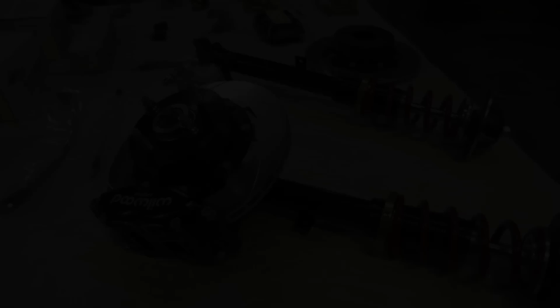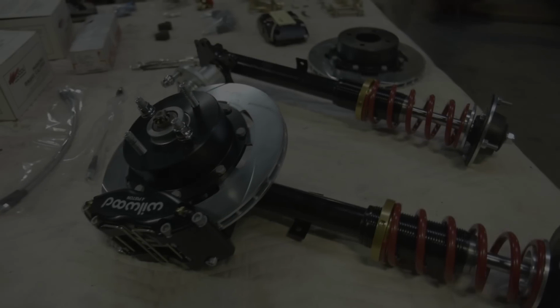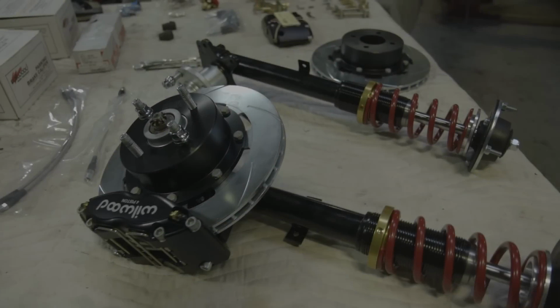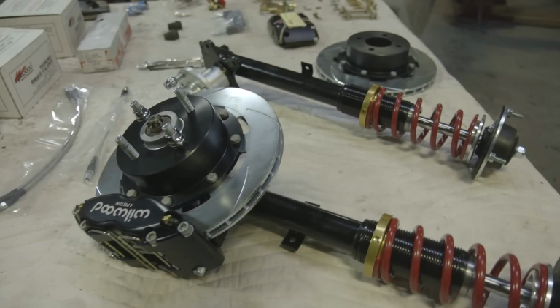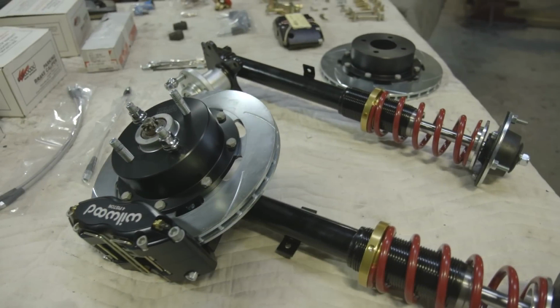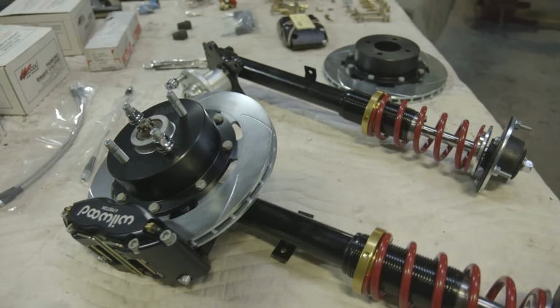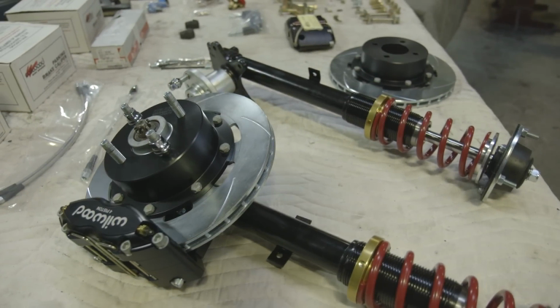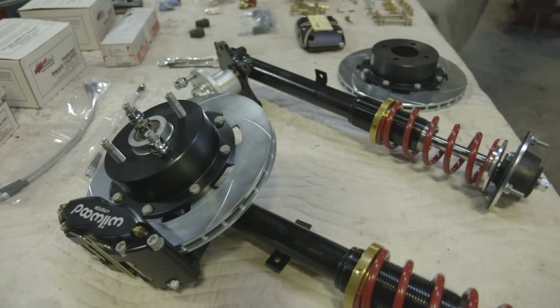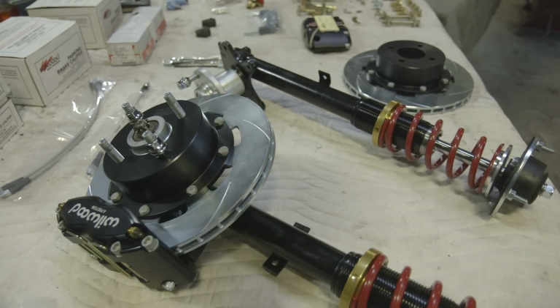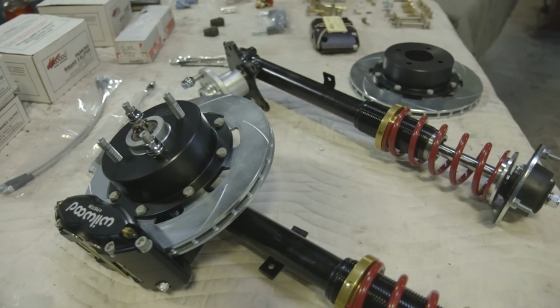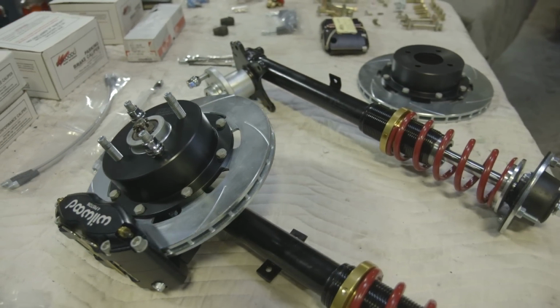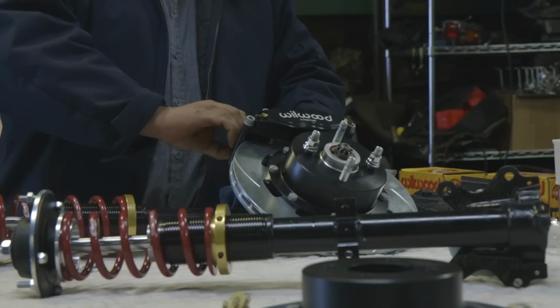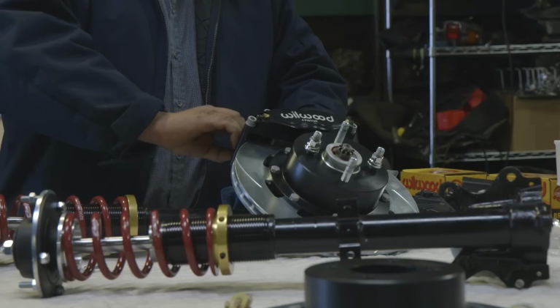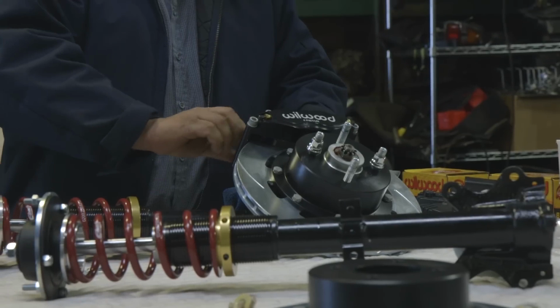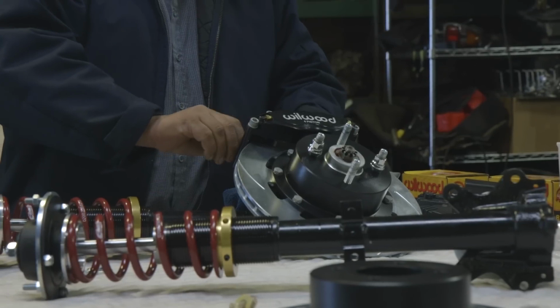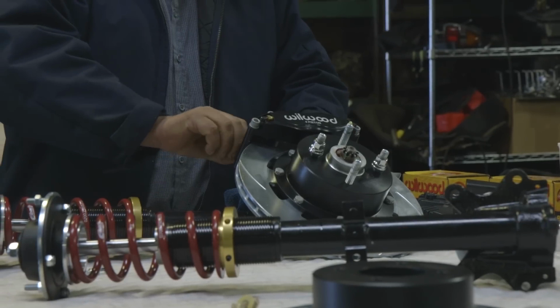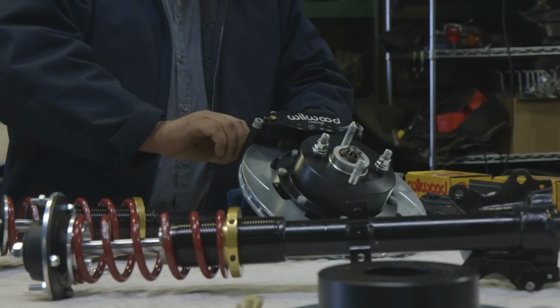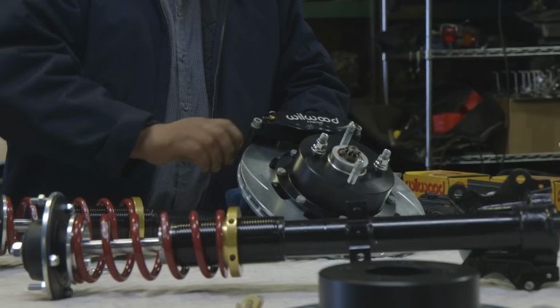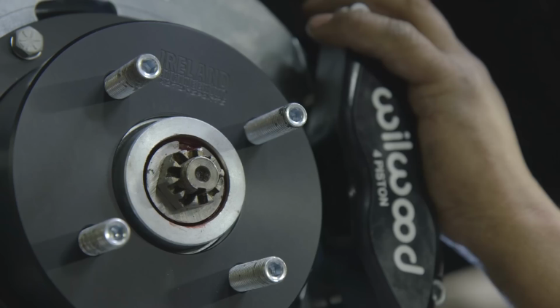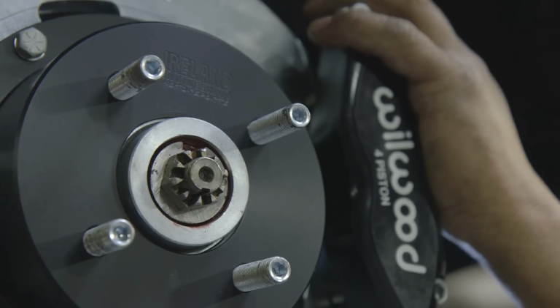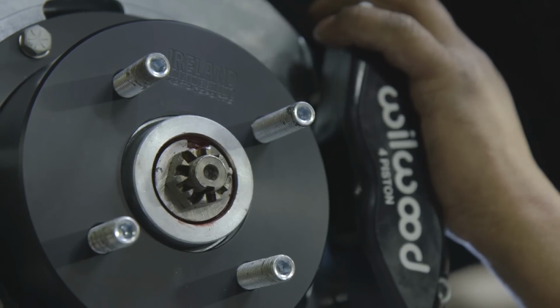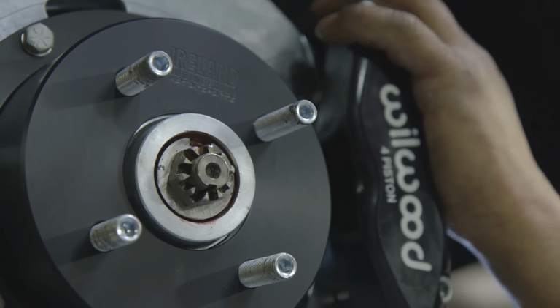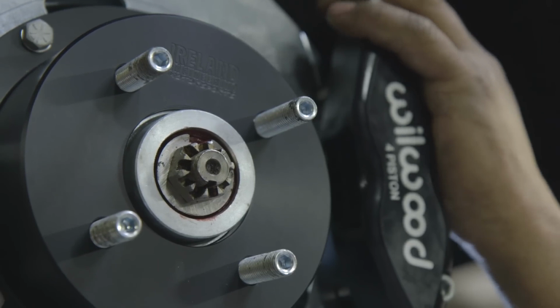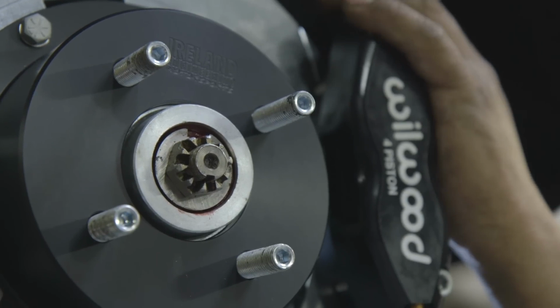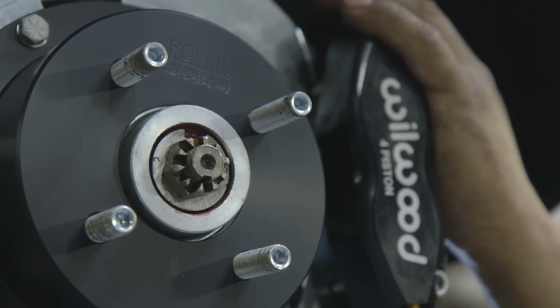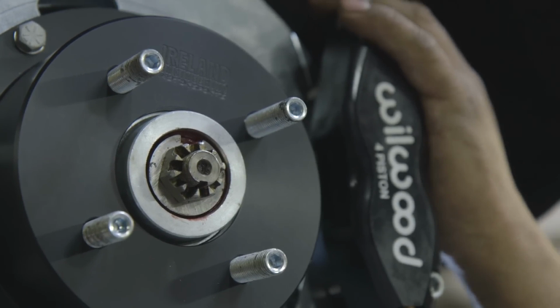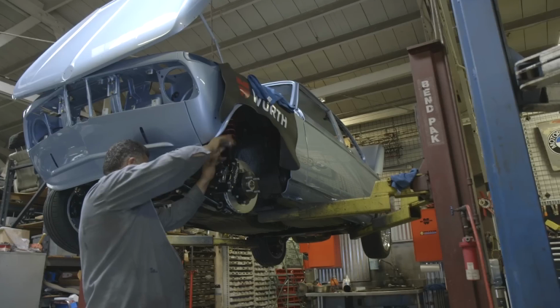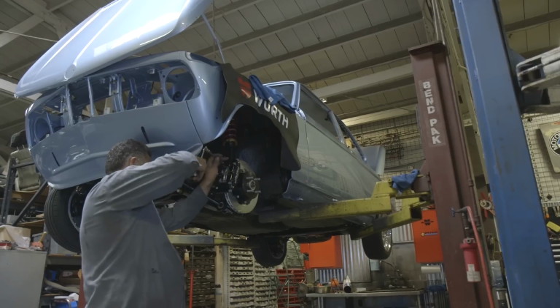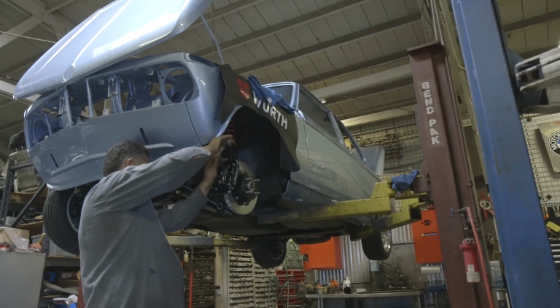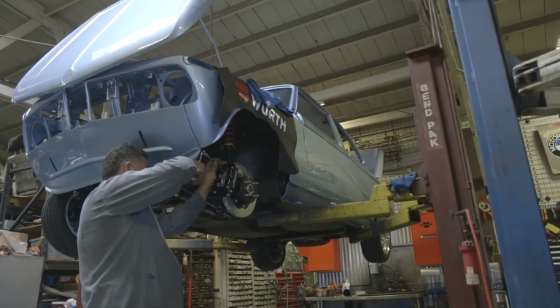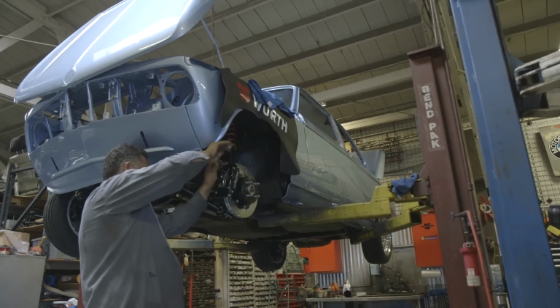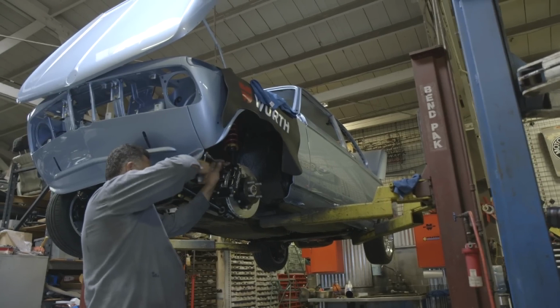On the brakes, we used a Wilwood caliper. We used a two-piece rotor — drilled, plated, cross-drilled, and slotted.